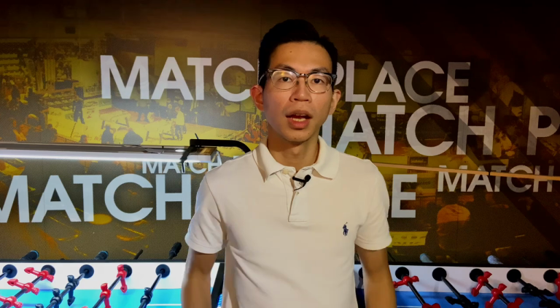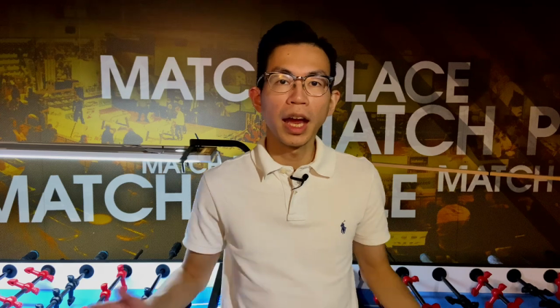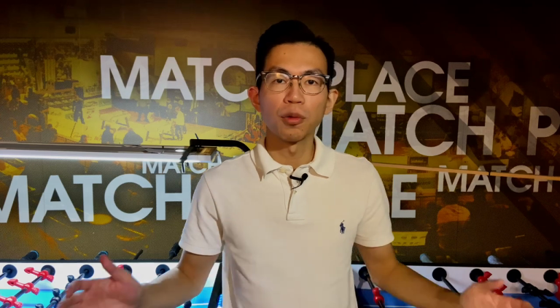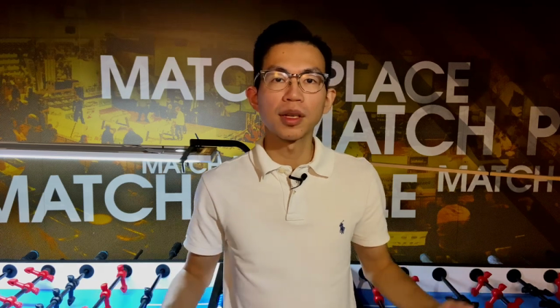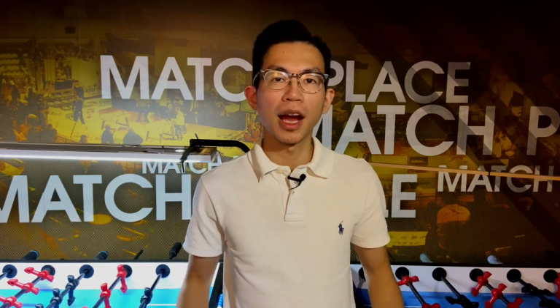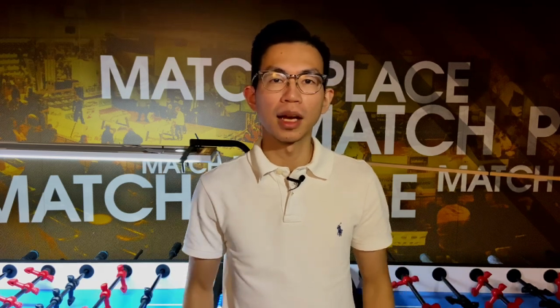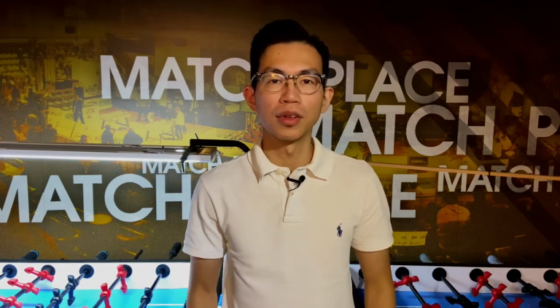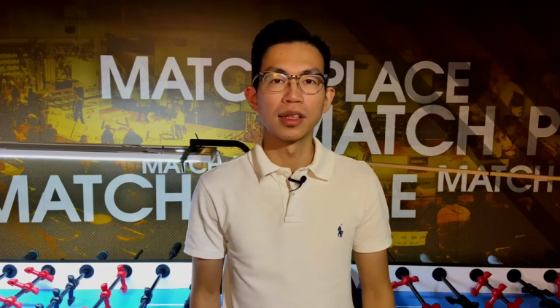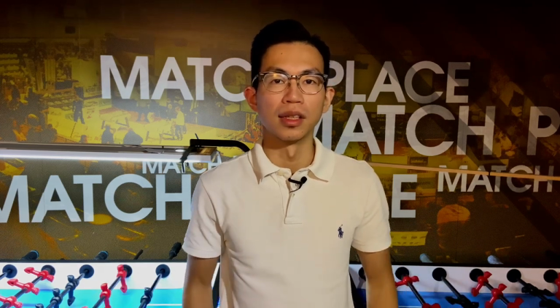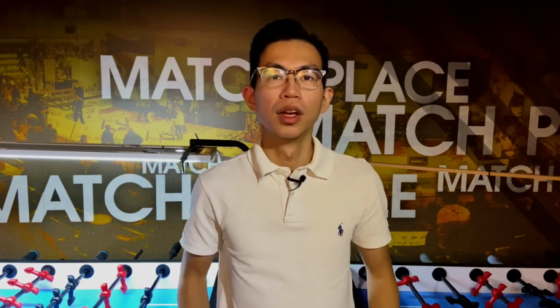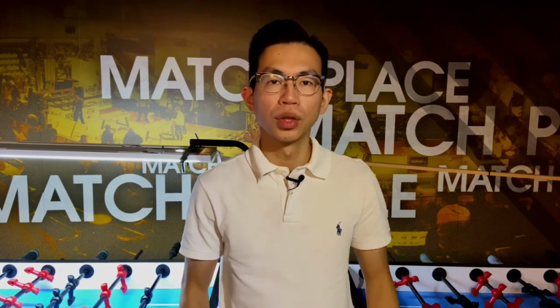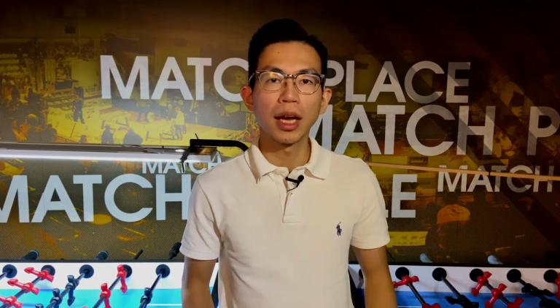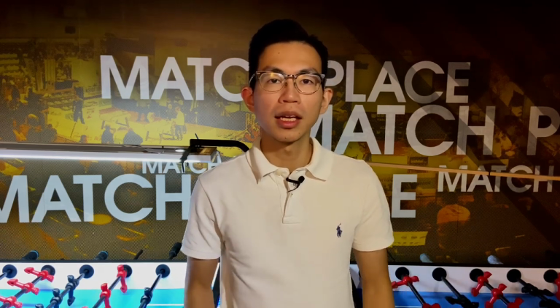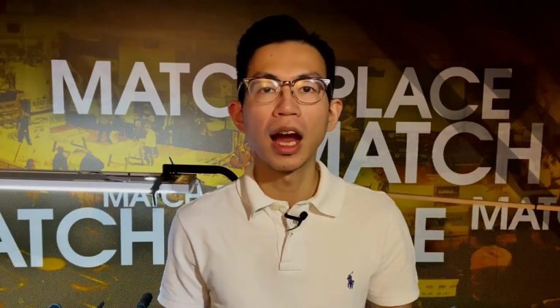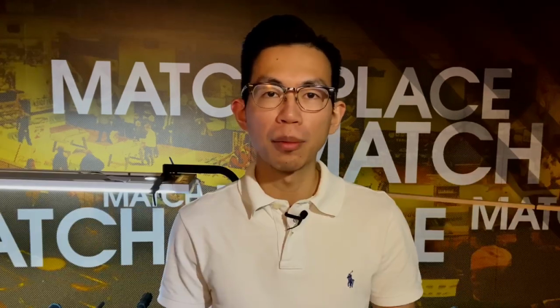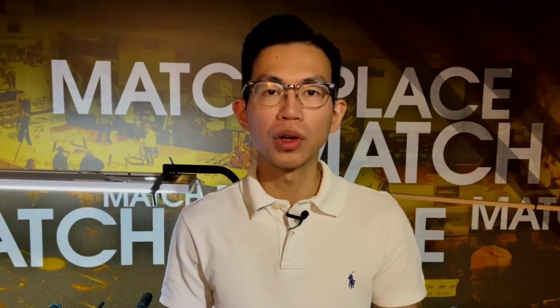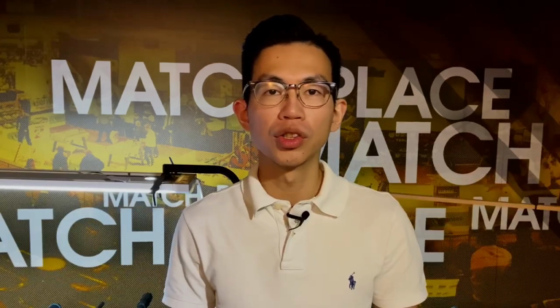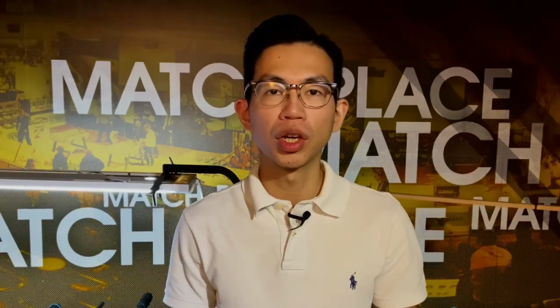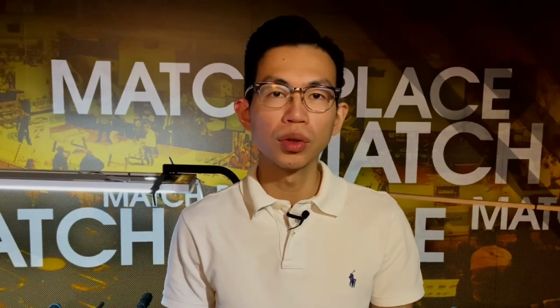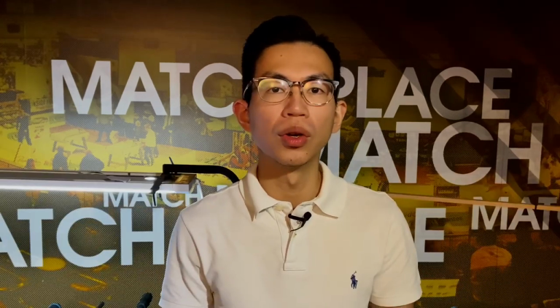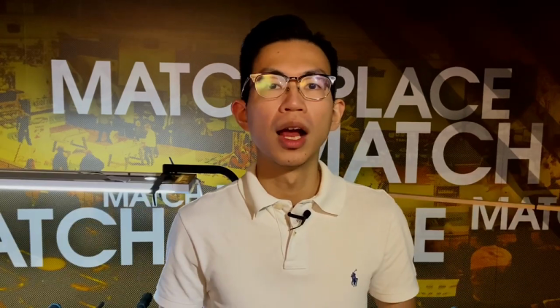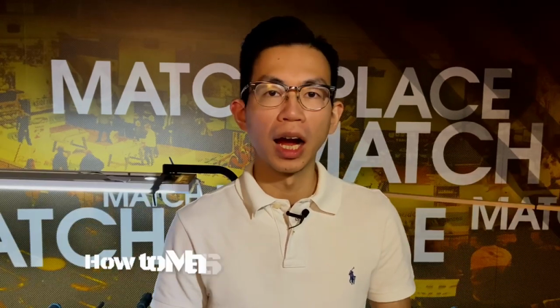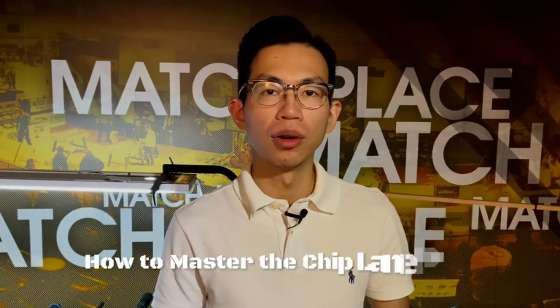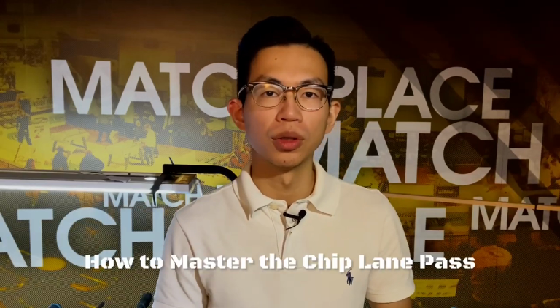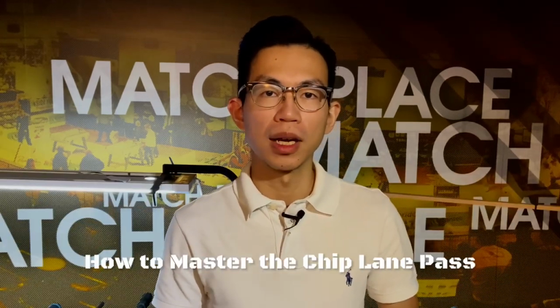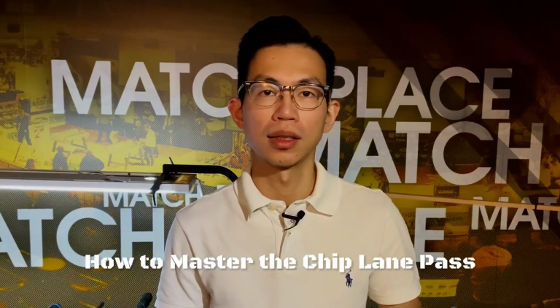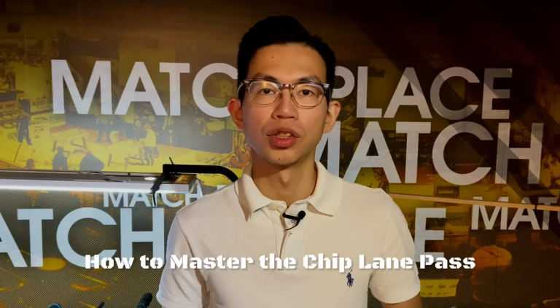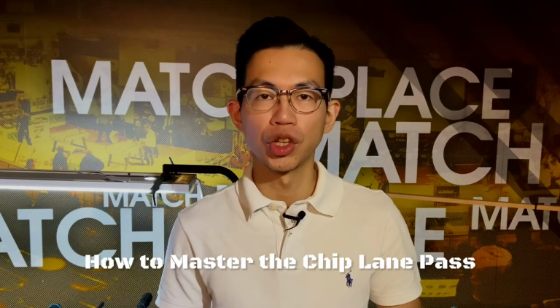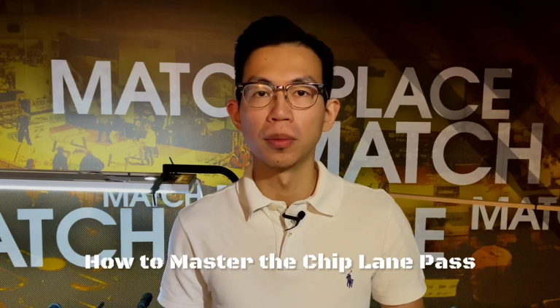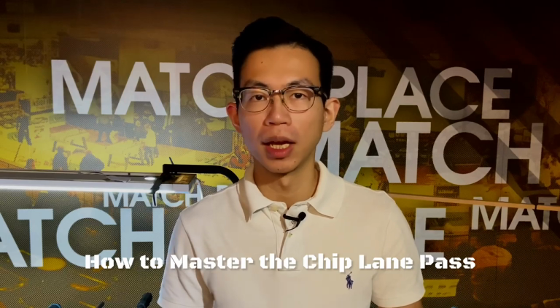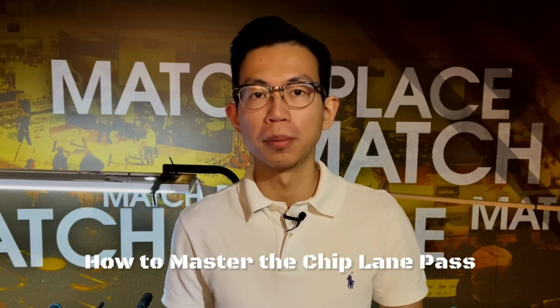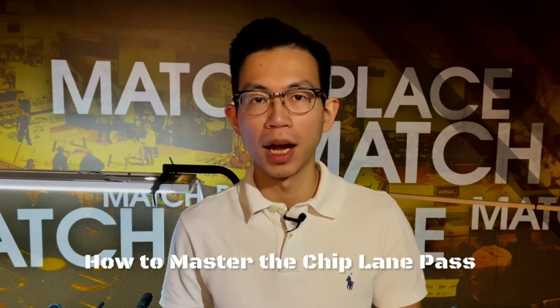Hey, what's up guys? I'm Vincent. Today, I'm going to show you how to master the chip lane pass.